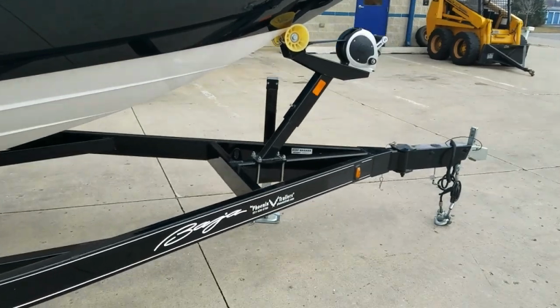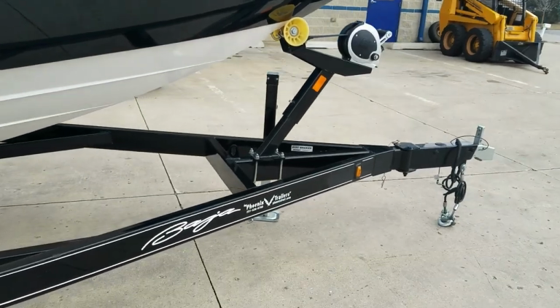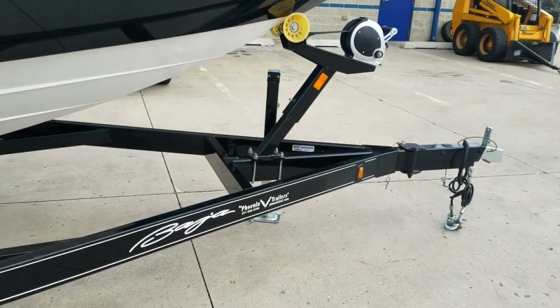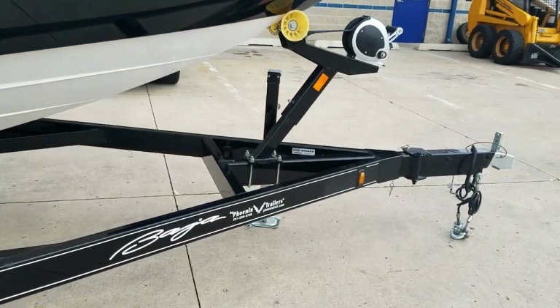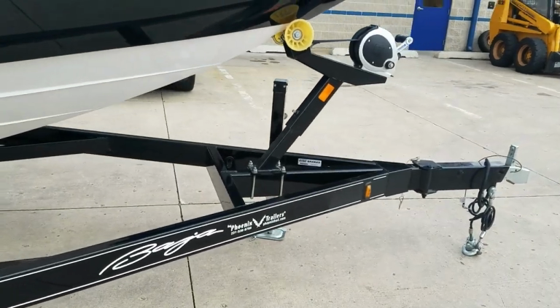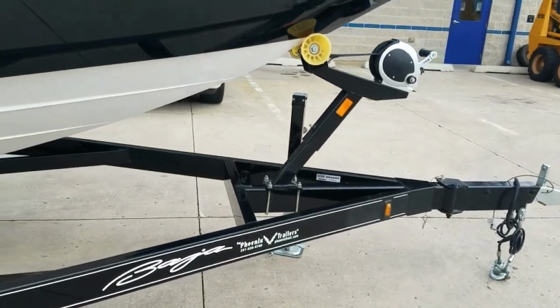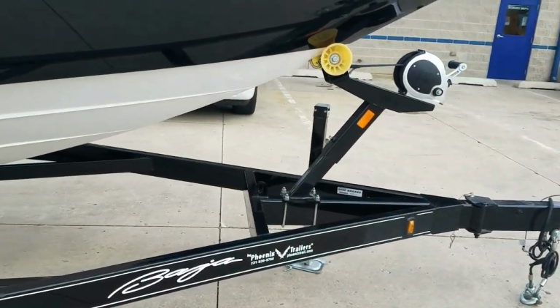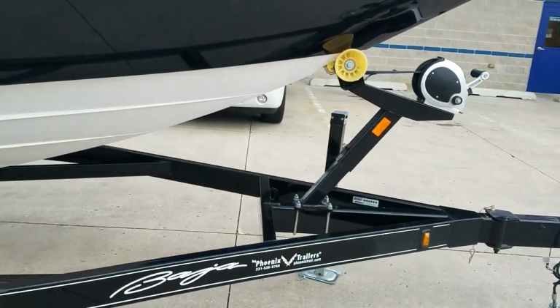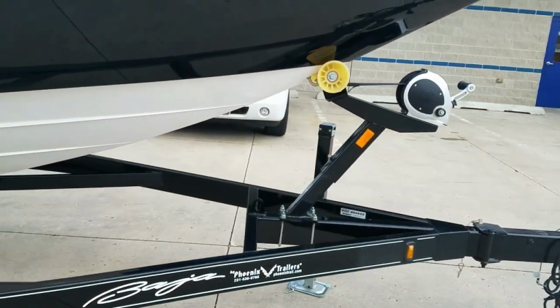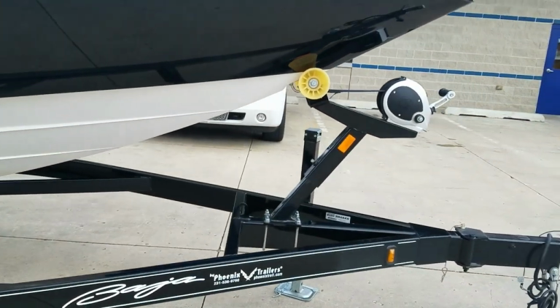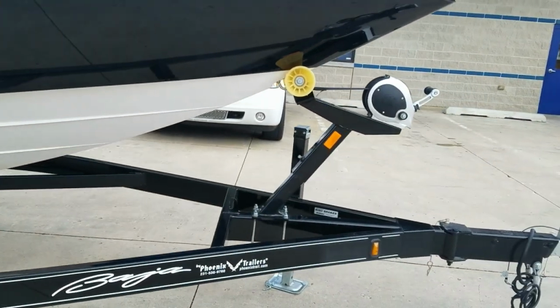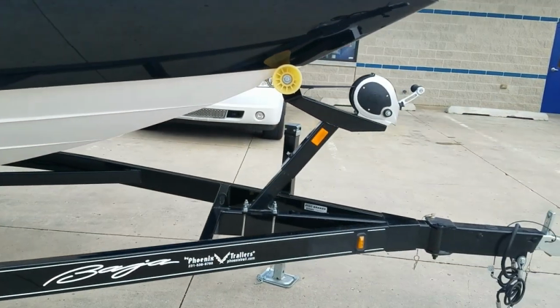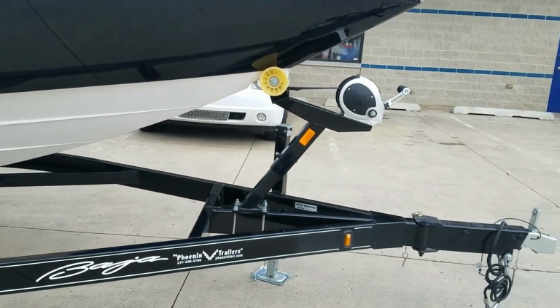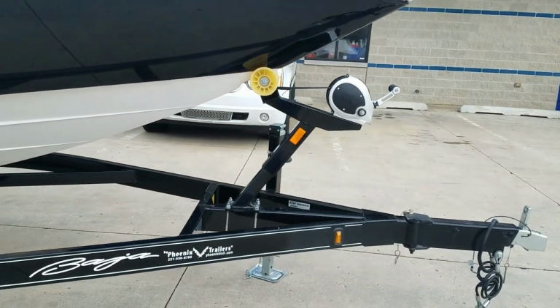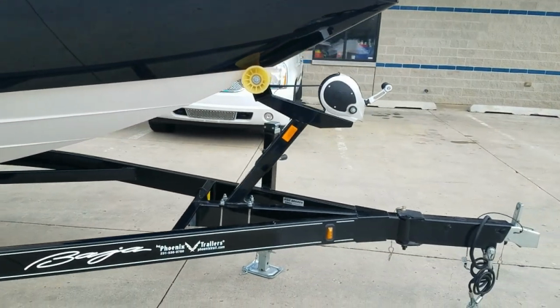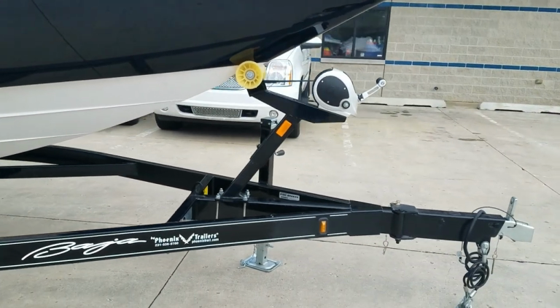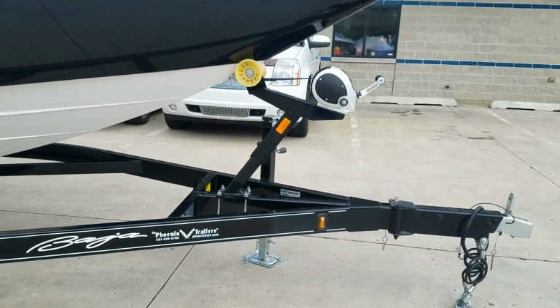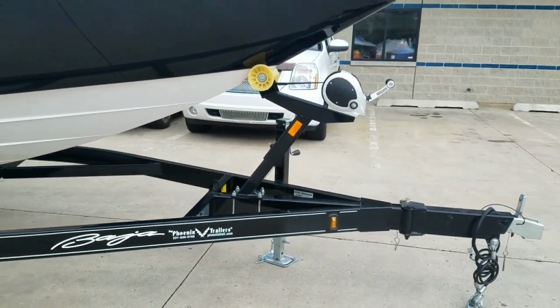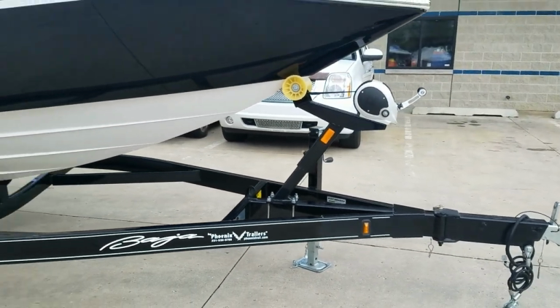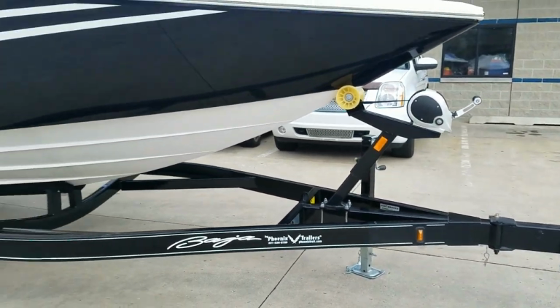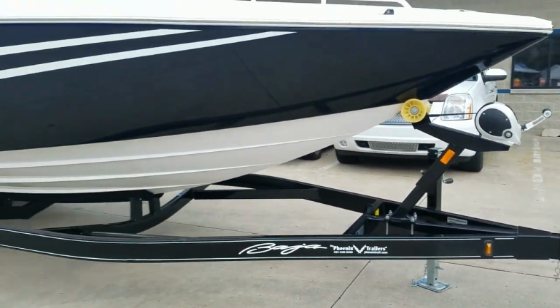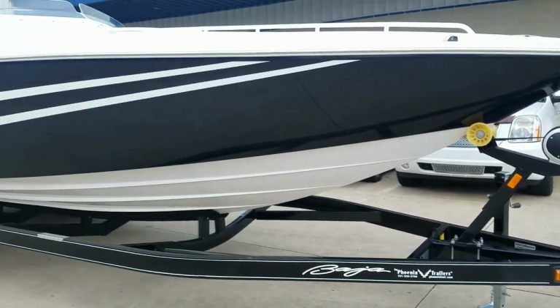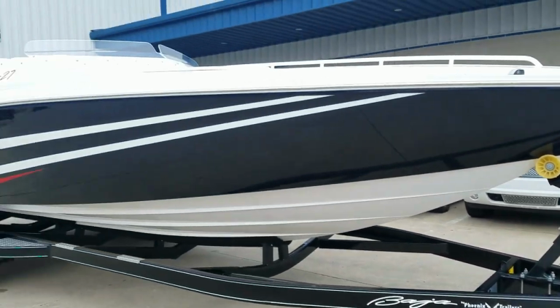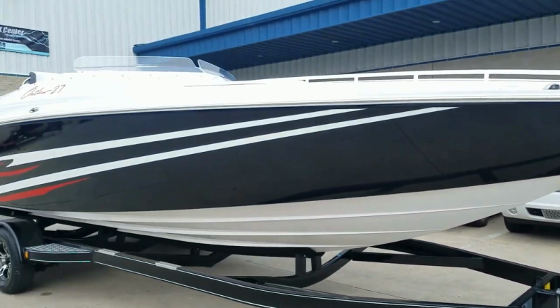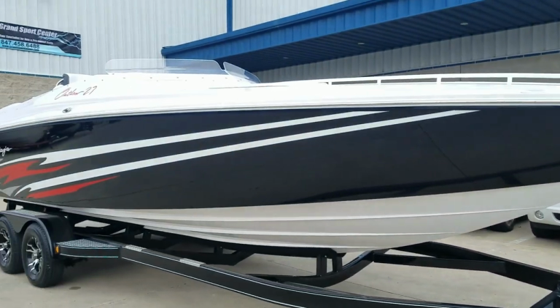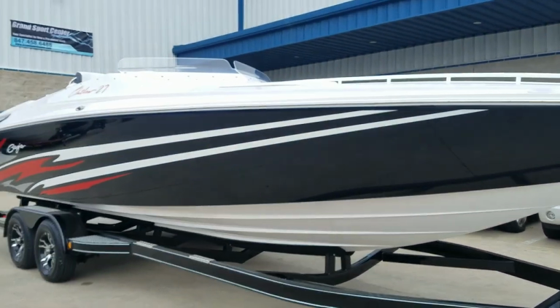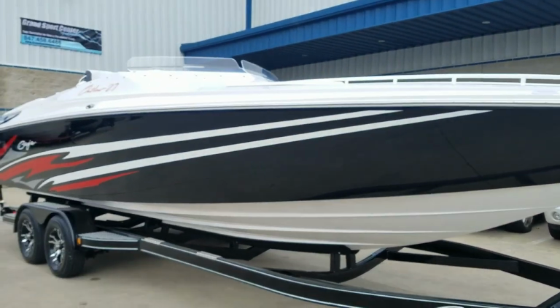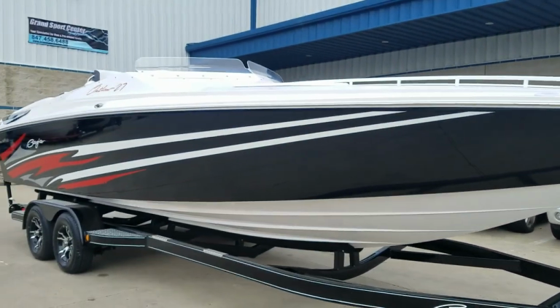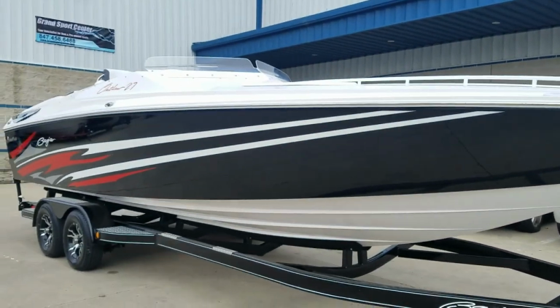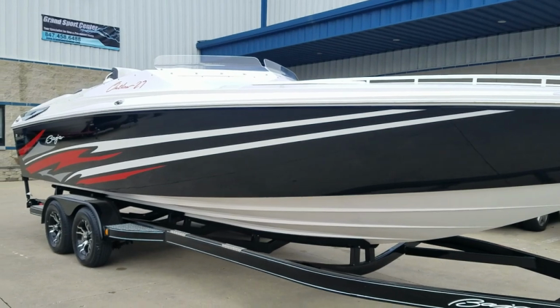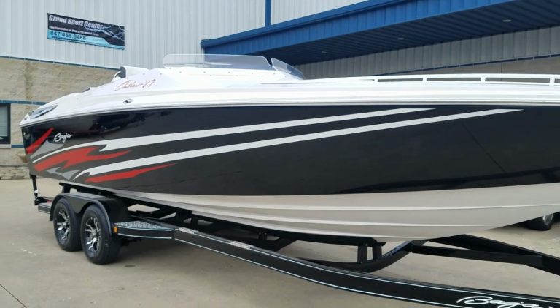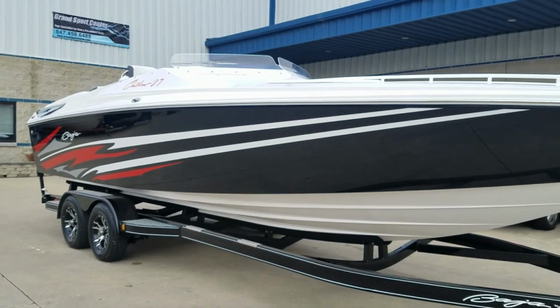It includes a tandem axle Phoenix custom trailer with swing-away tongue, diamond plate accents, and upgraded wheels.